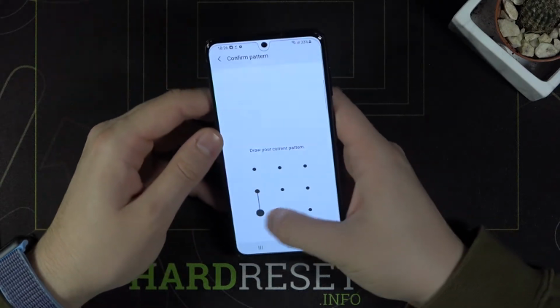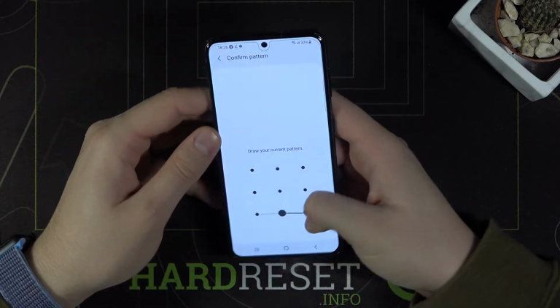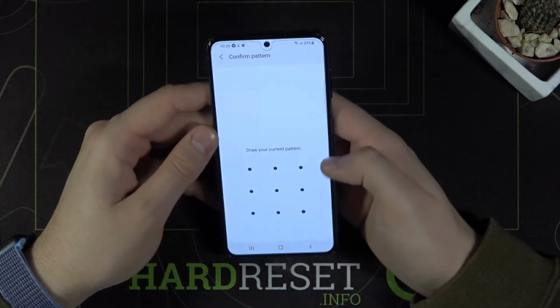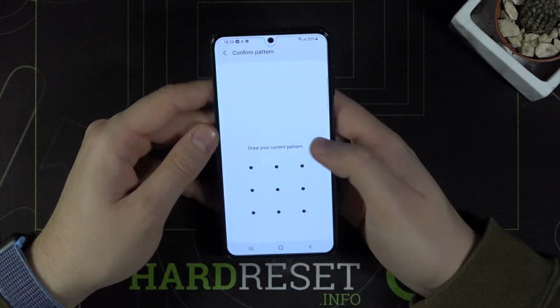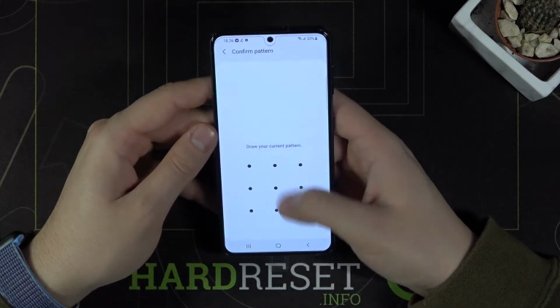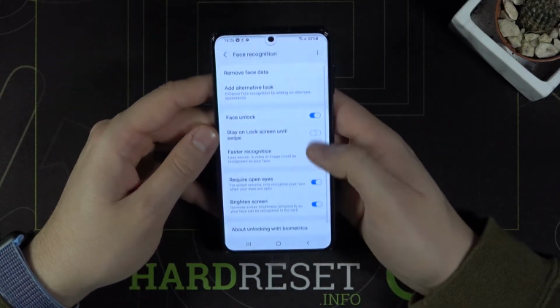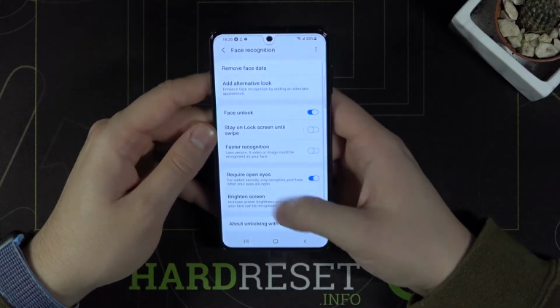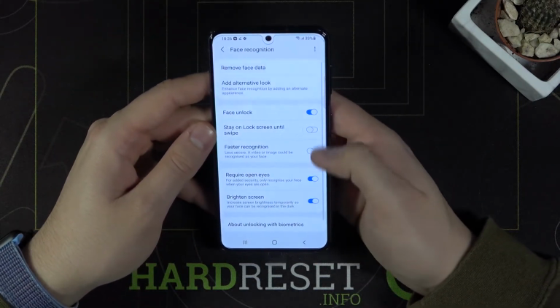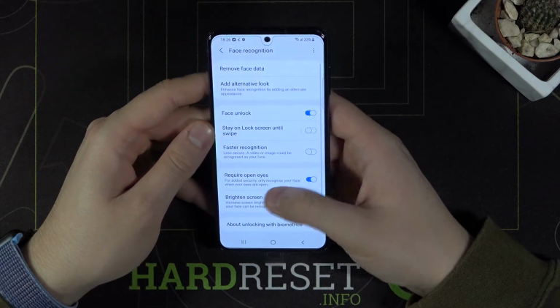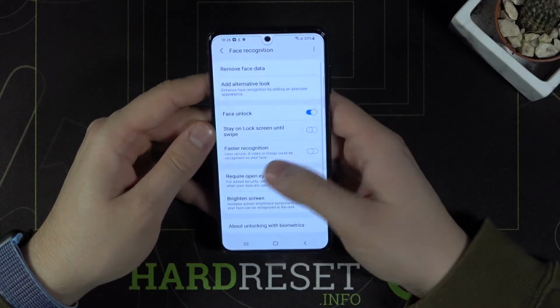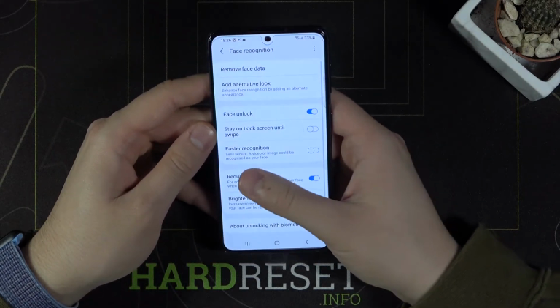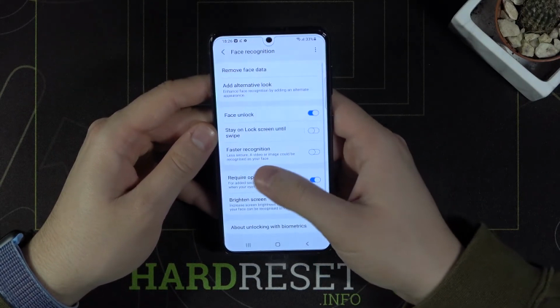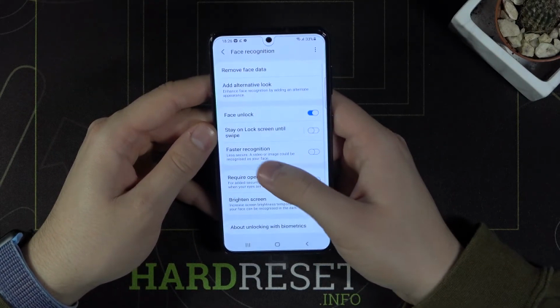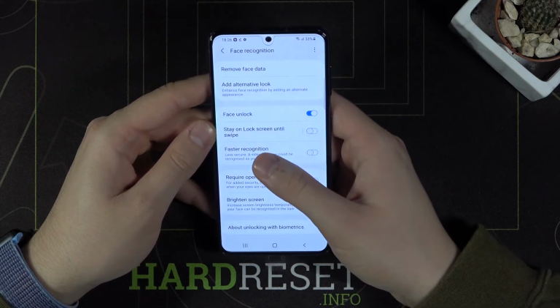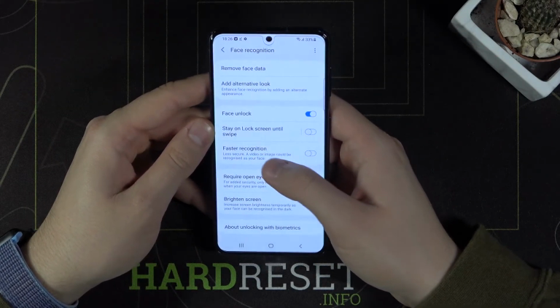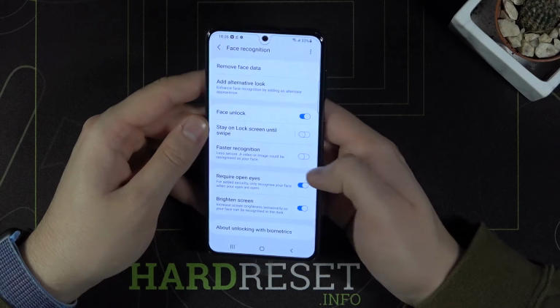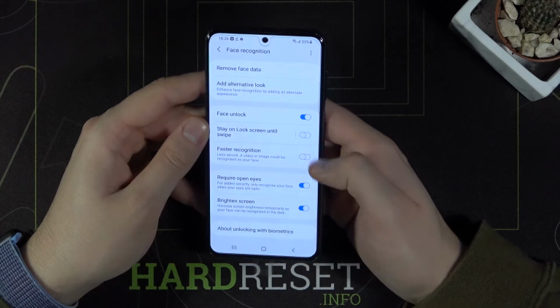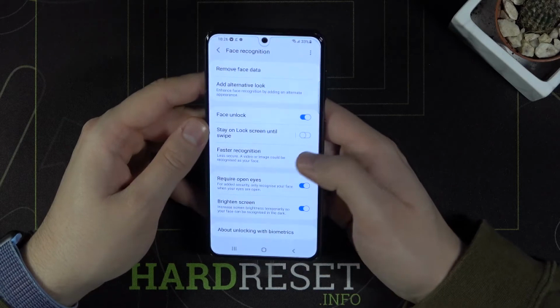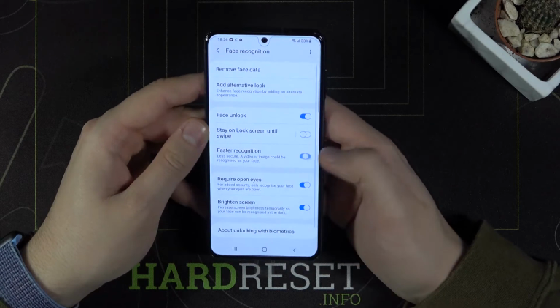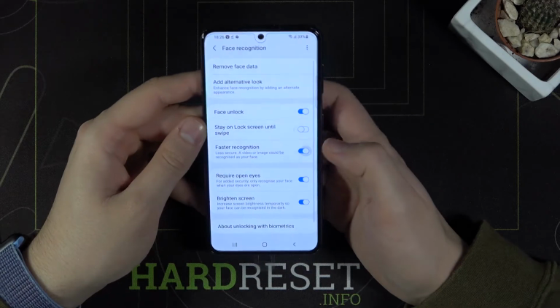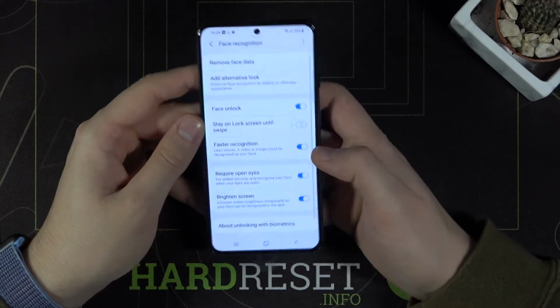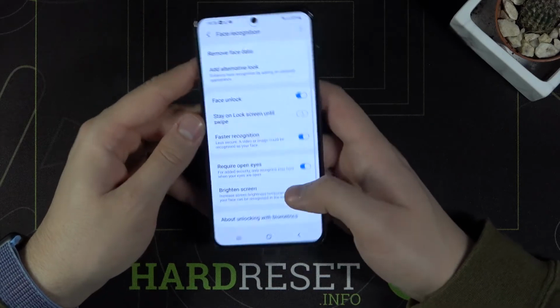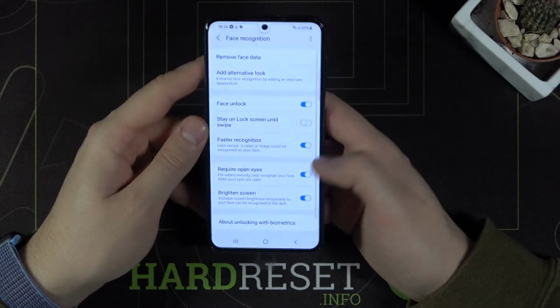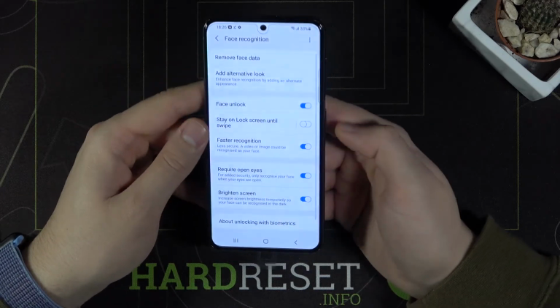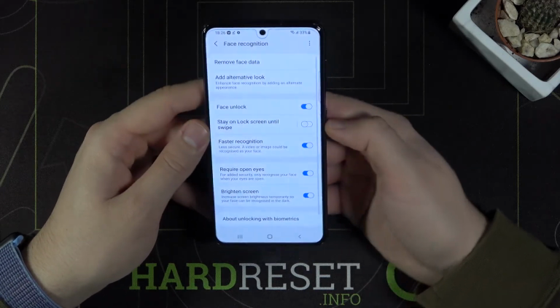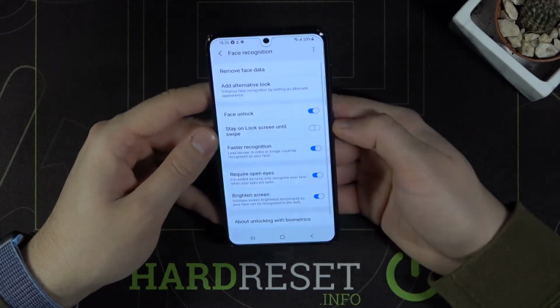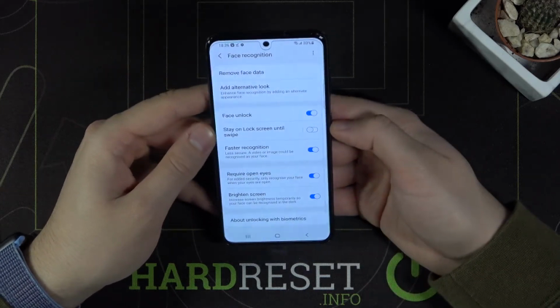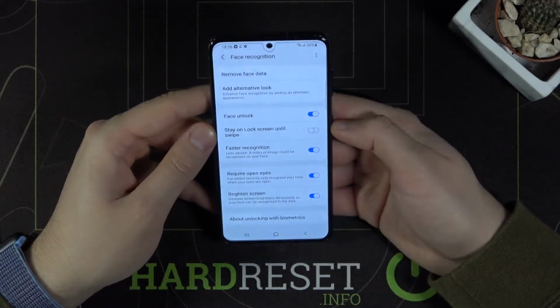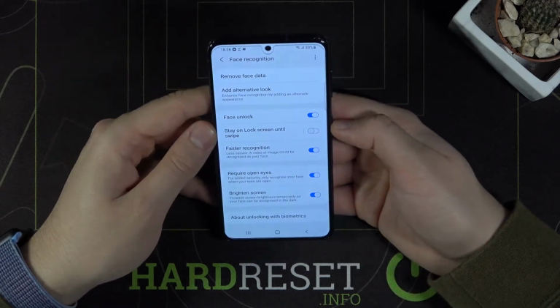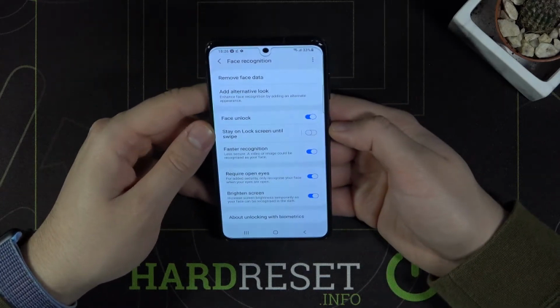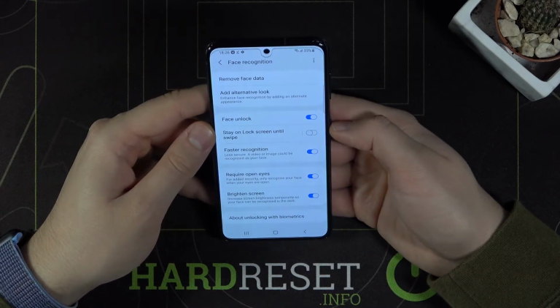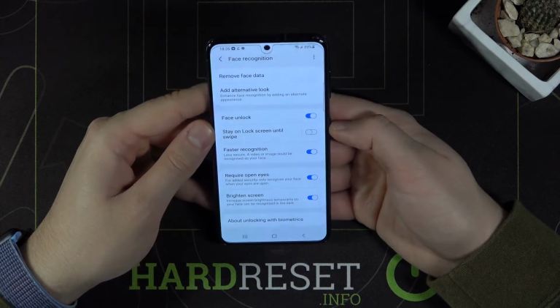But we can speed it up by using this feature: faster recognition. So let's click it and then let's check how it will look.